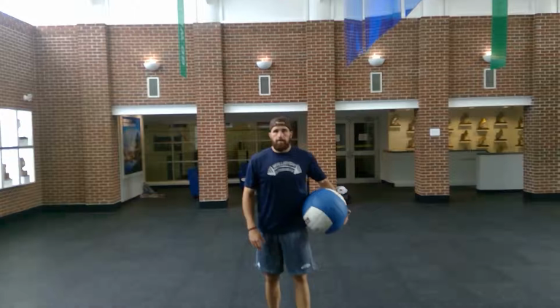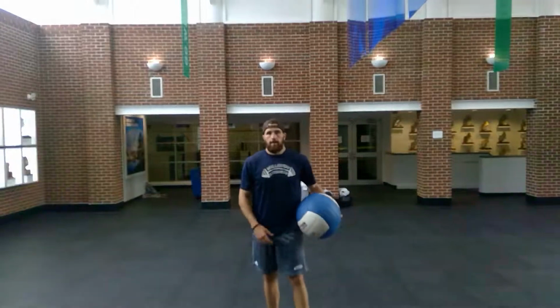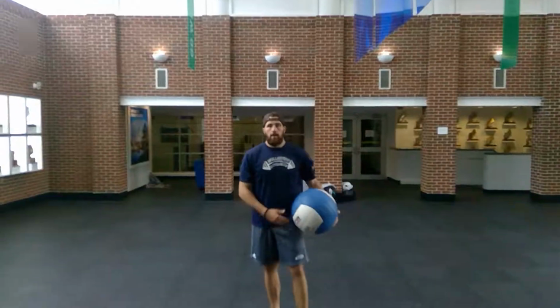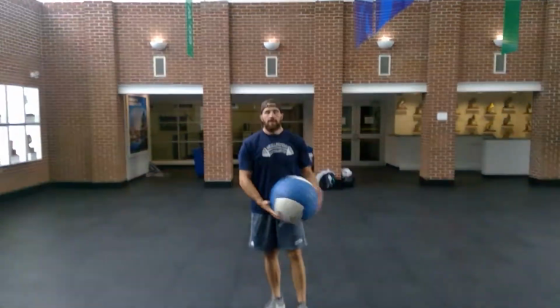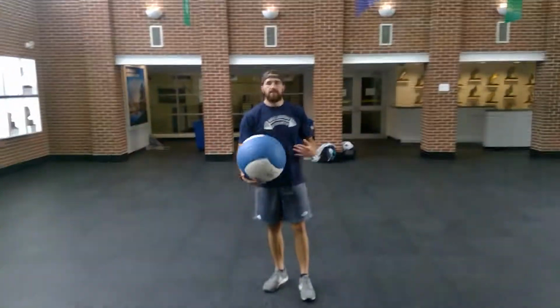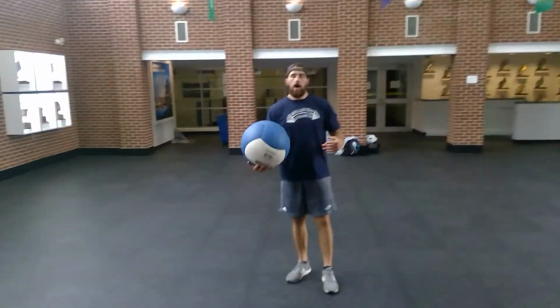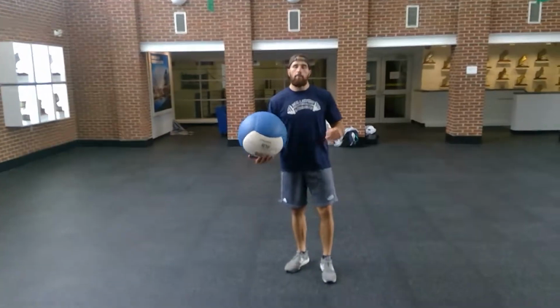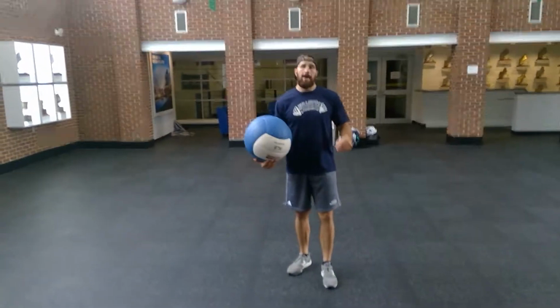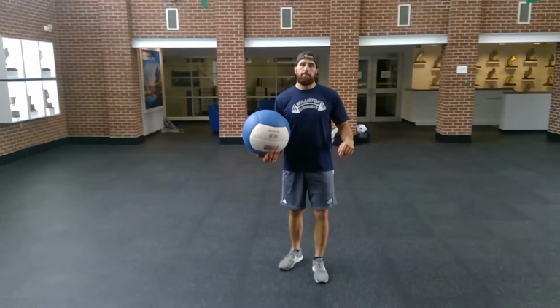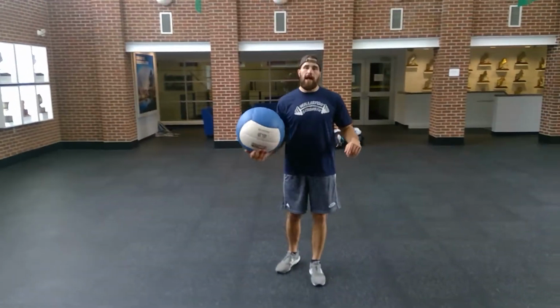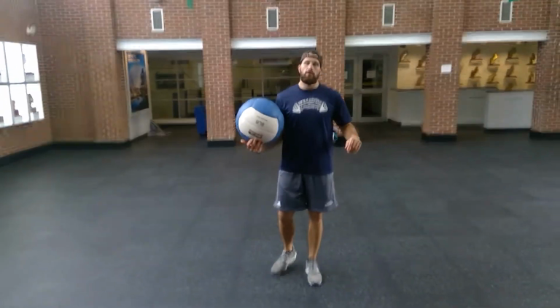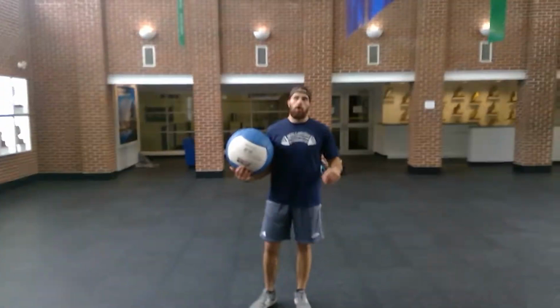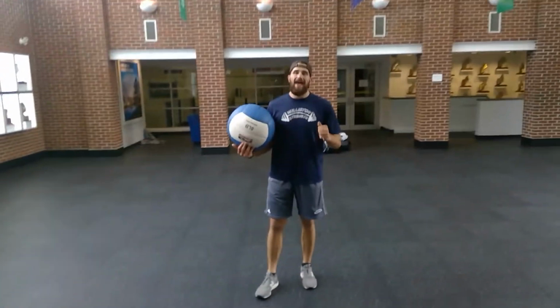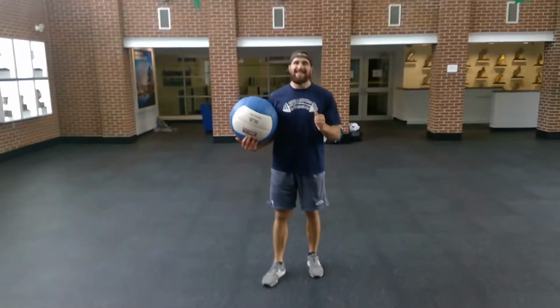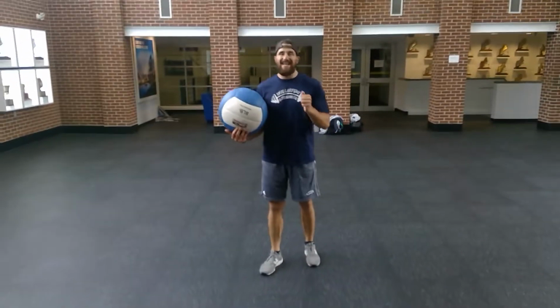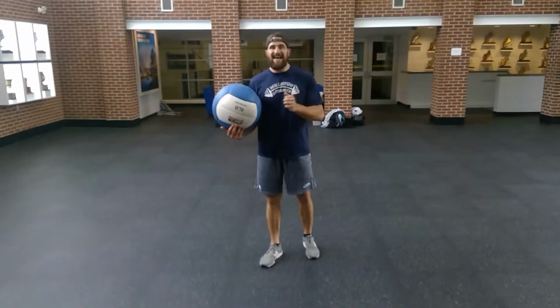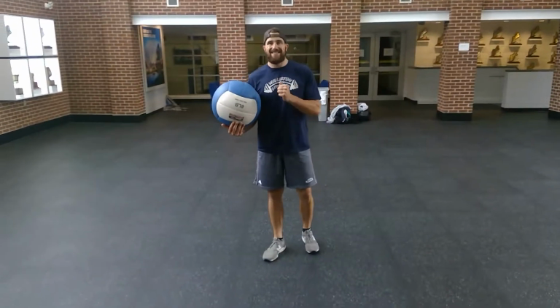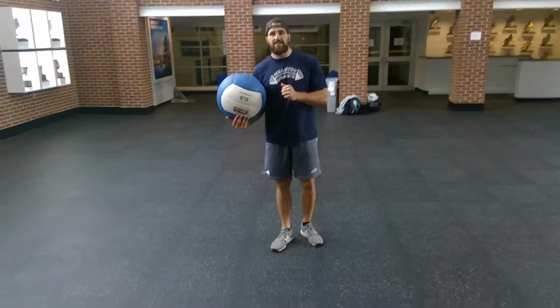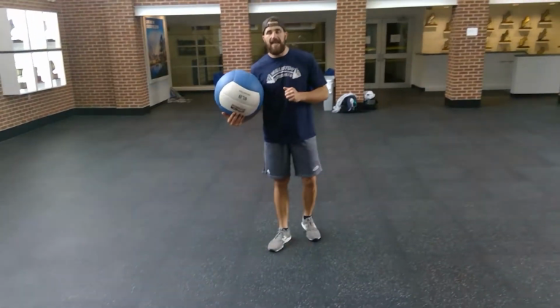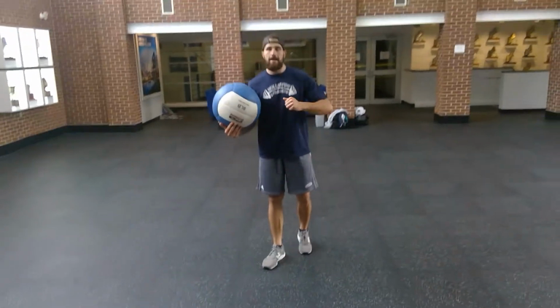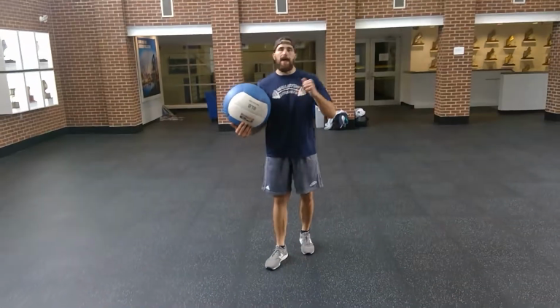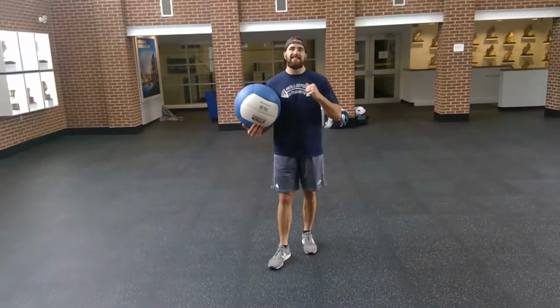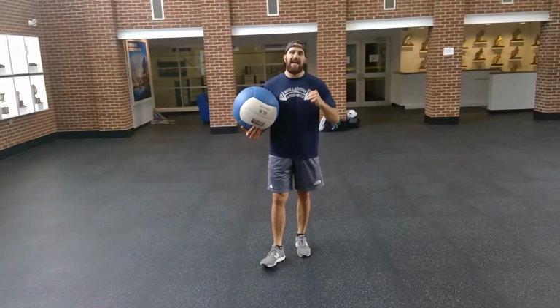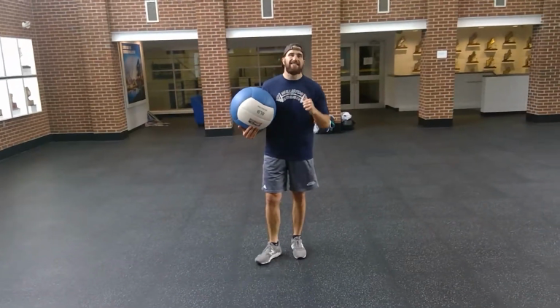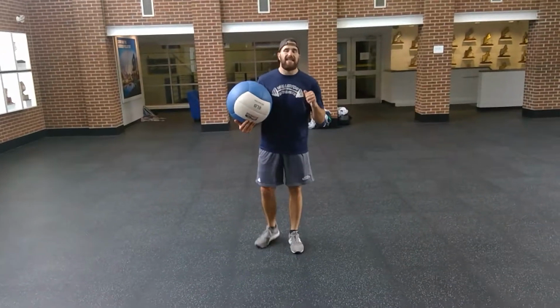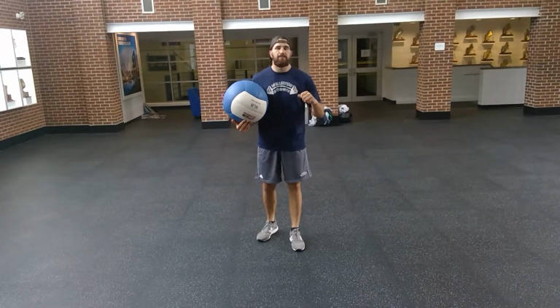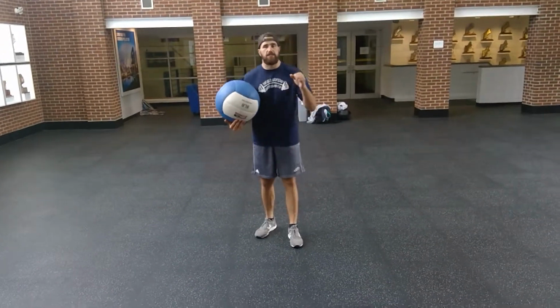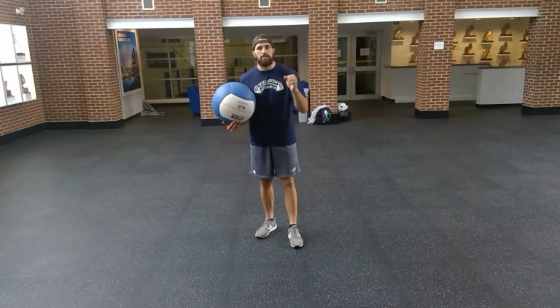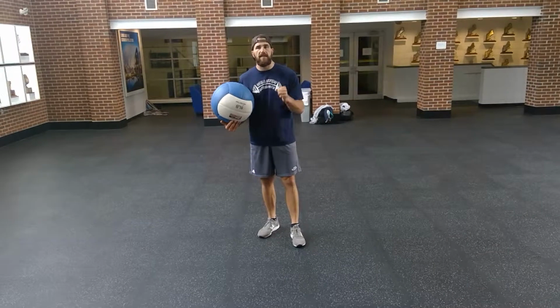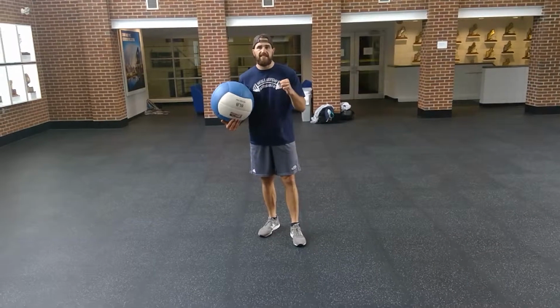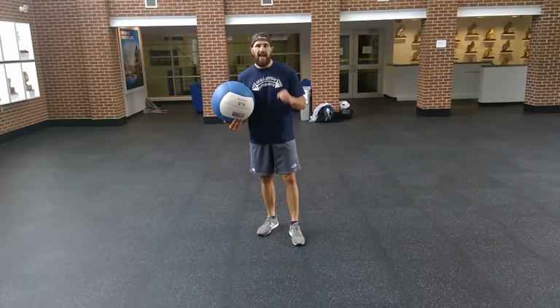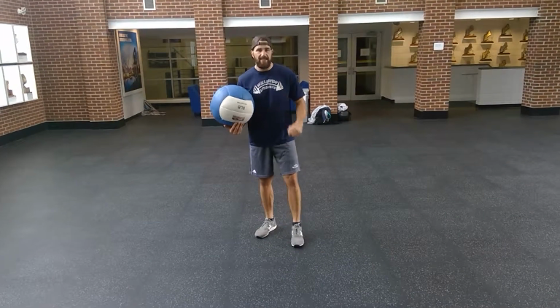Alright, this is an upper body plyo called SS Slam. SS stands for split stance.